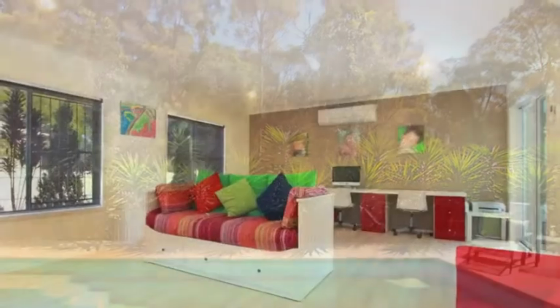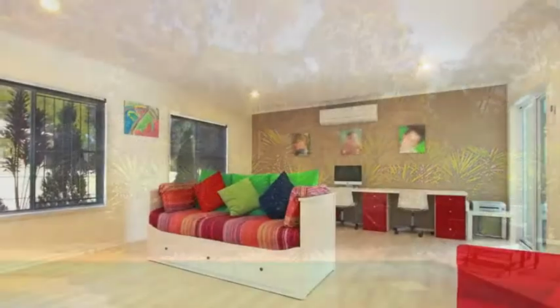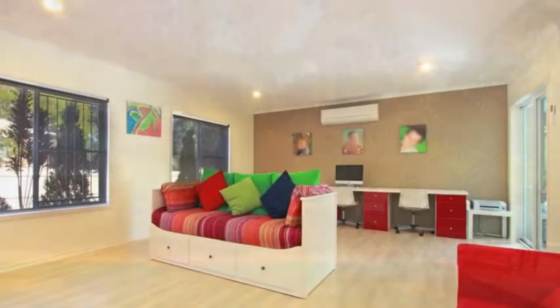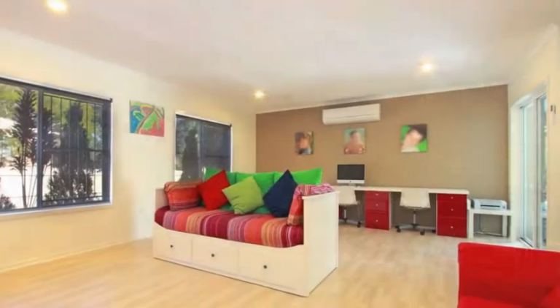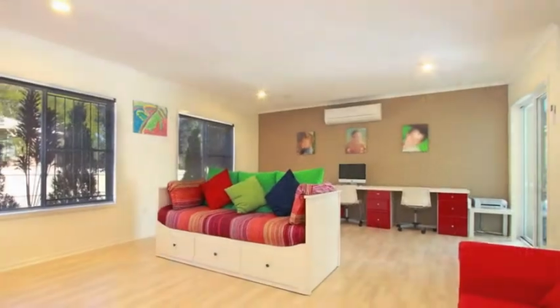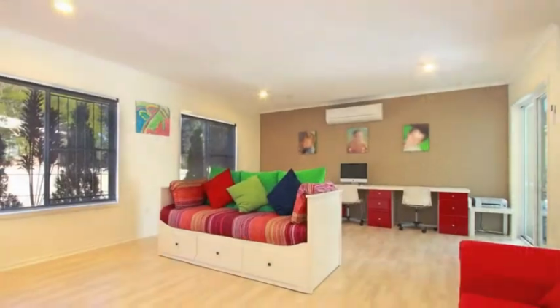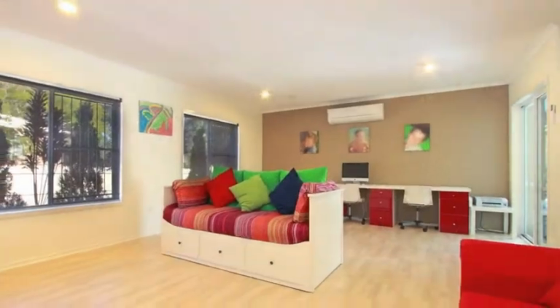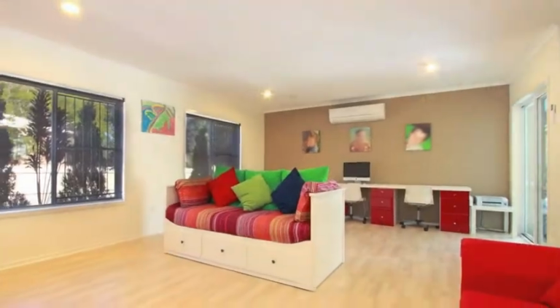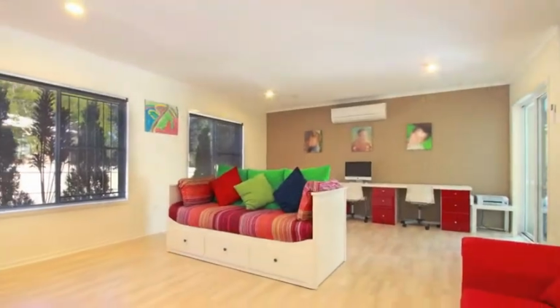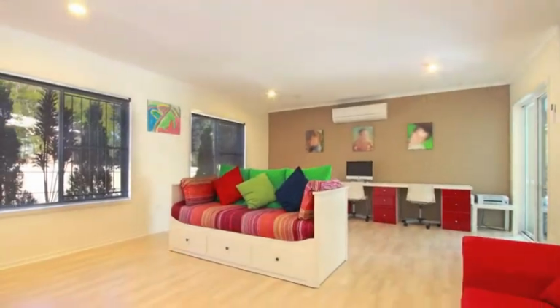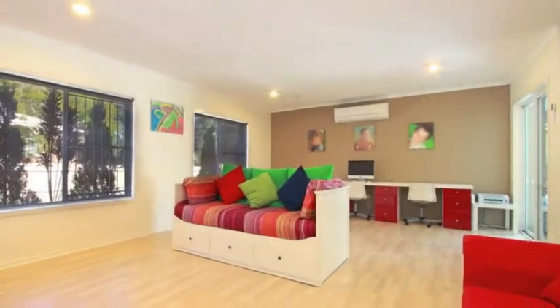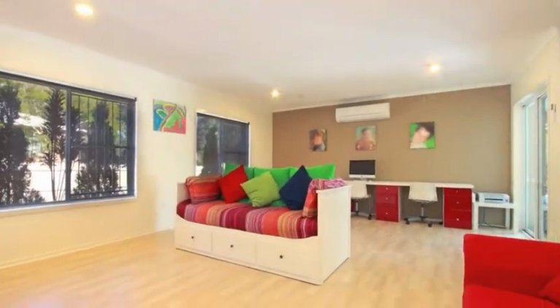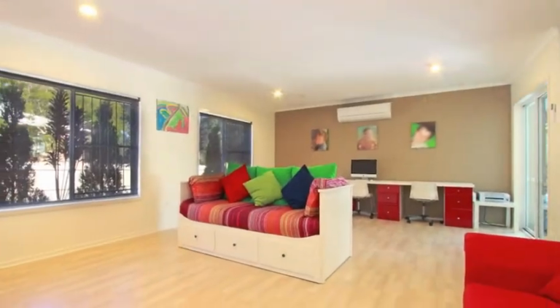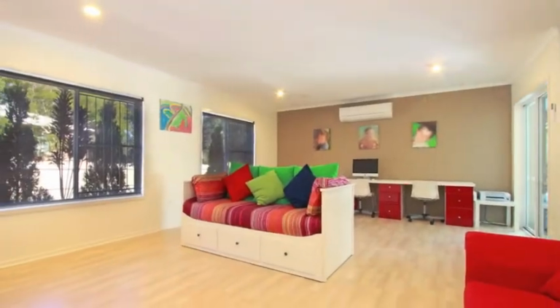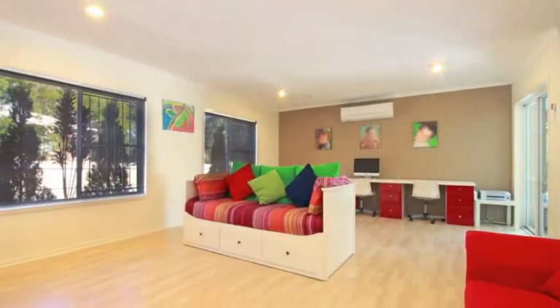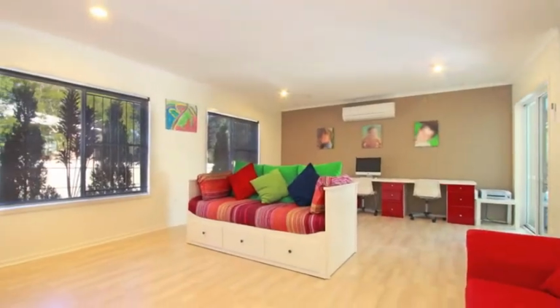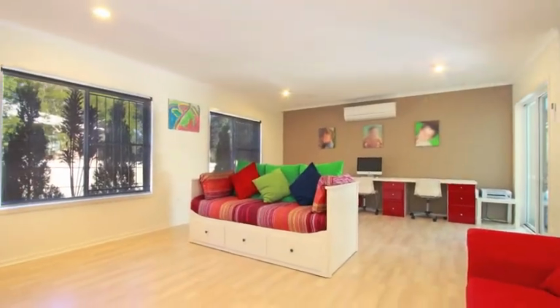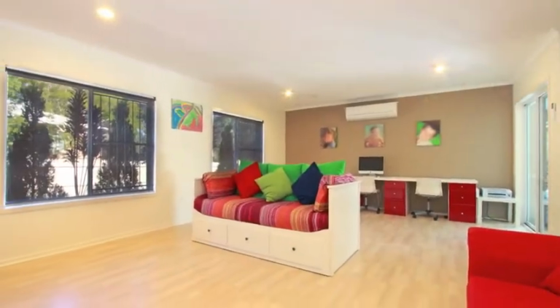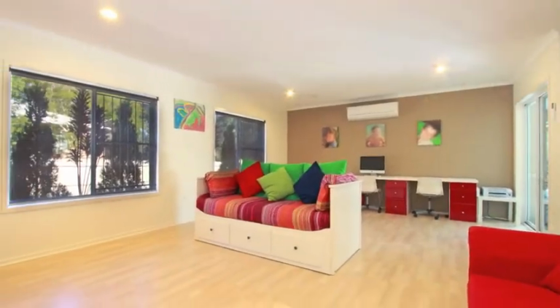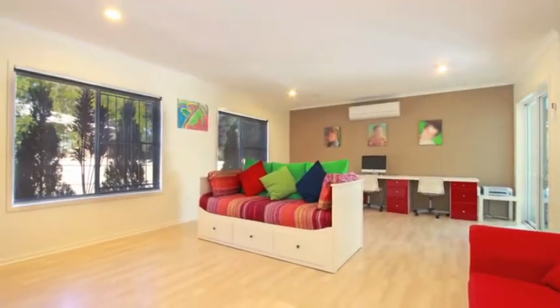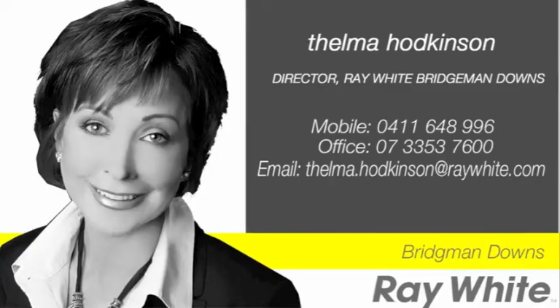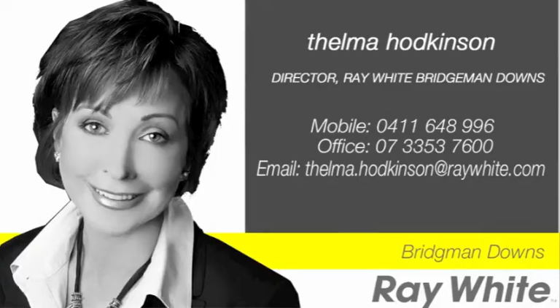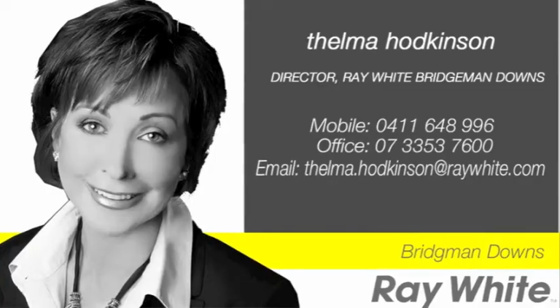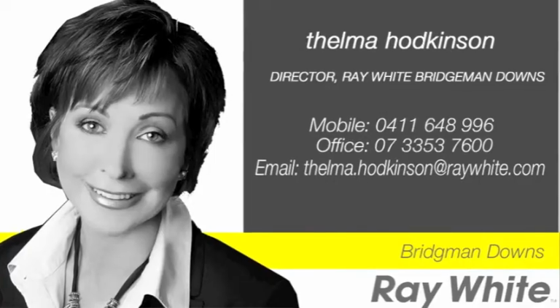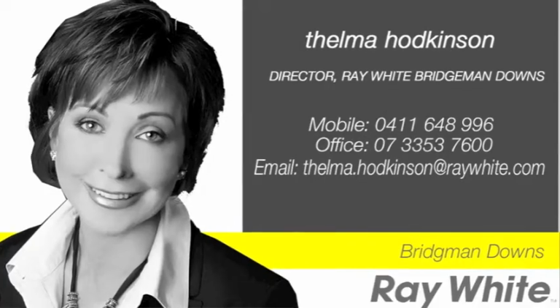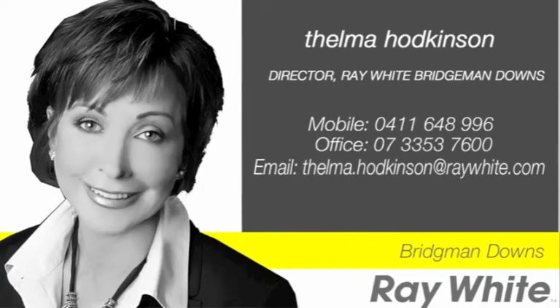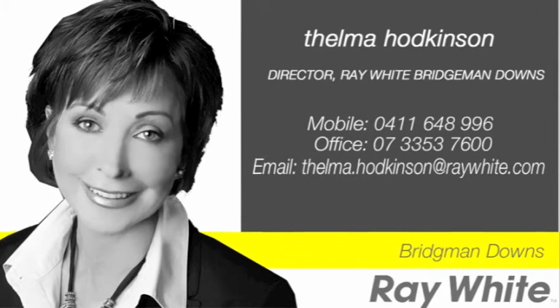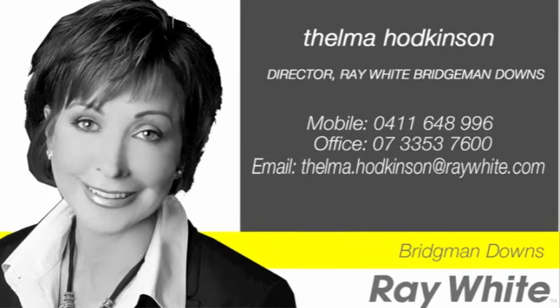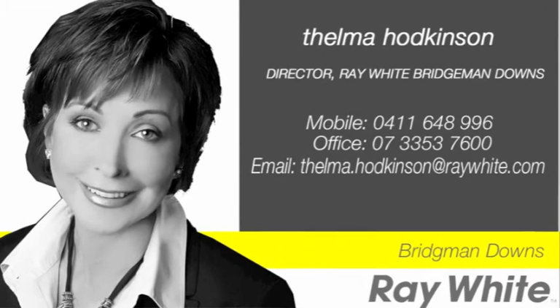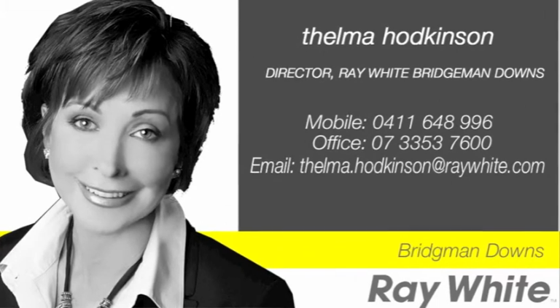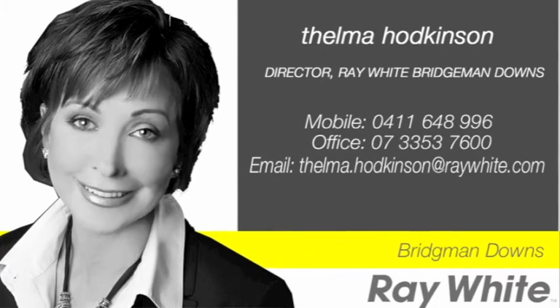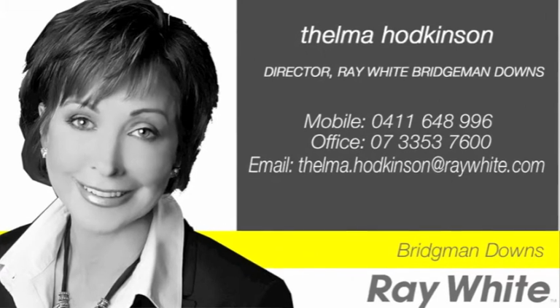This home offers a great lifestyle with many extra features. Call Thelman now to find out more.